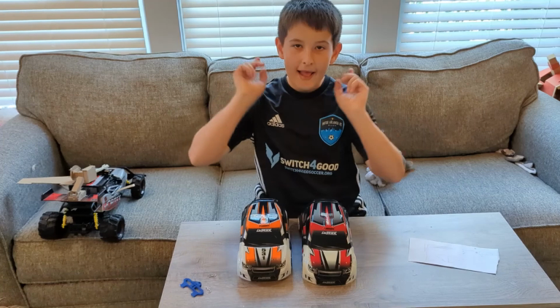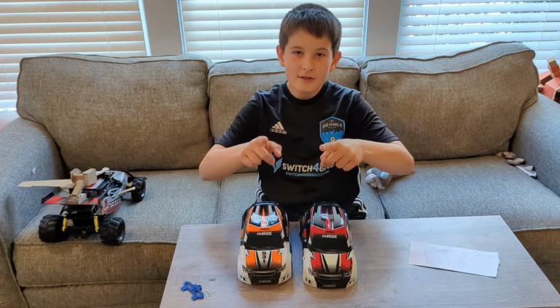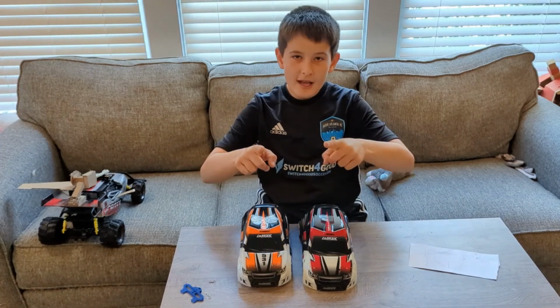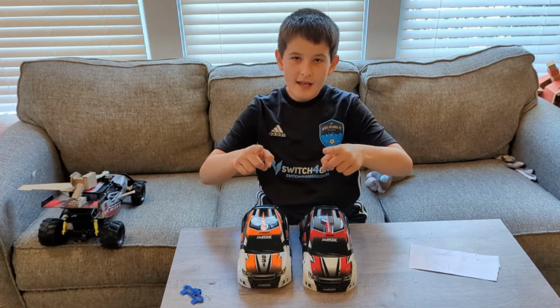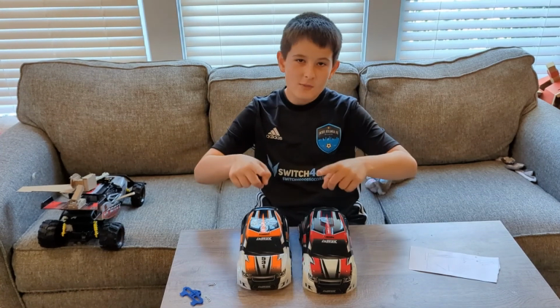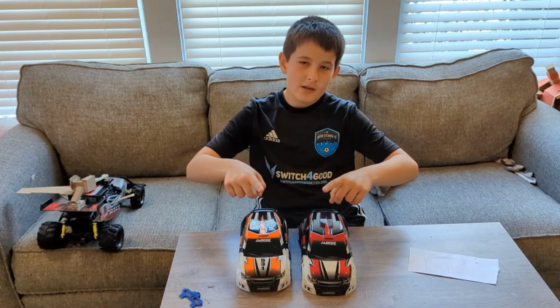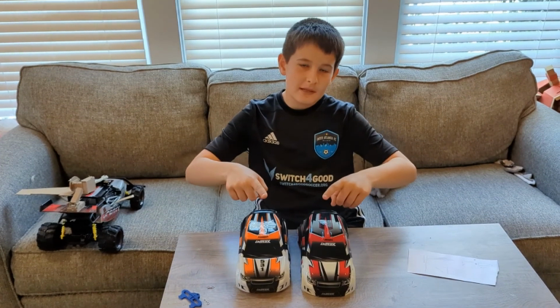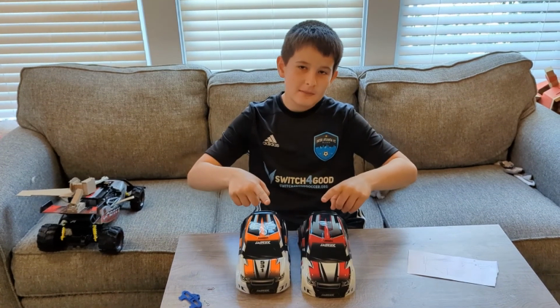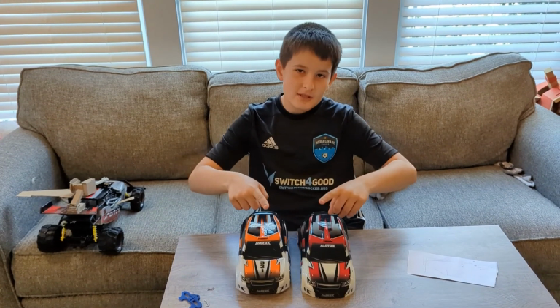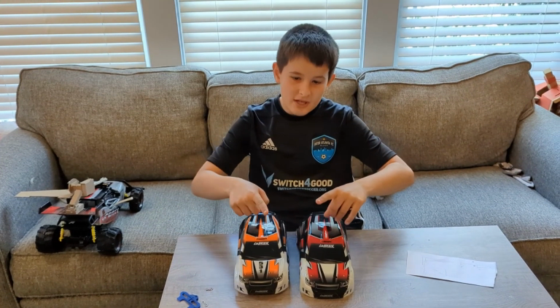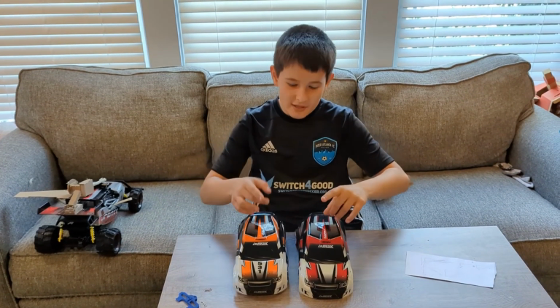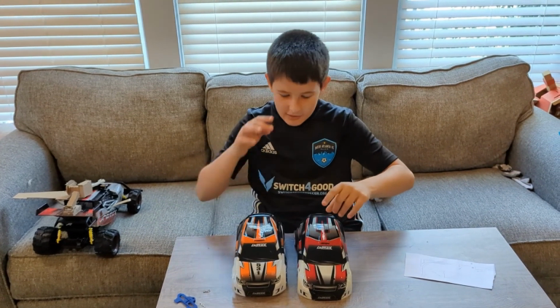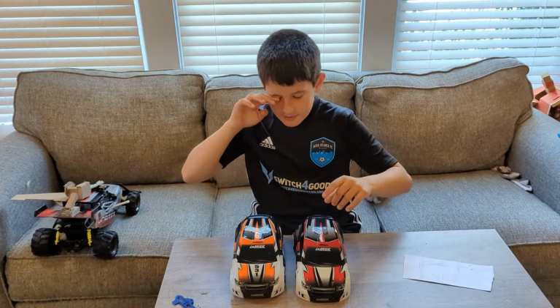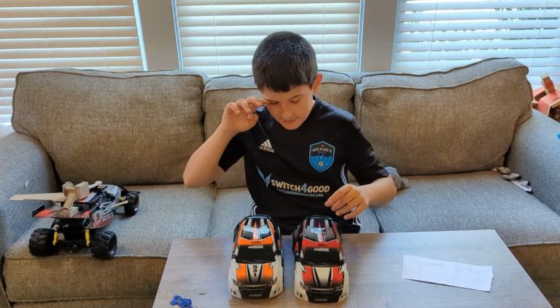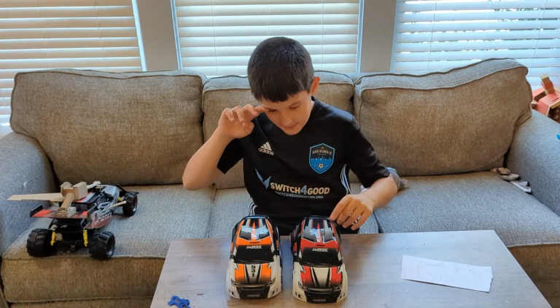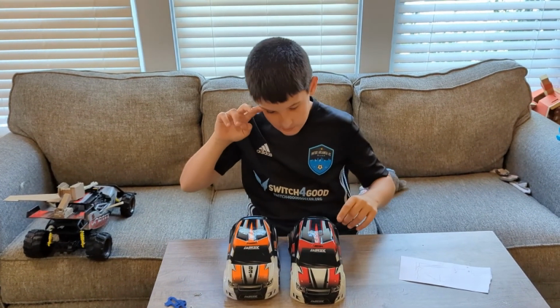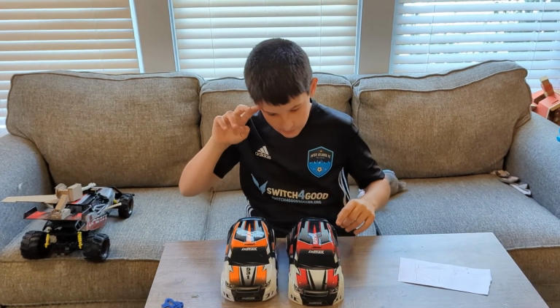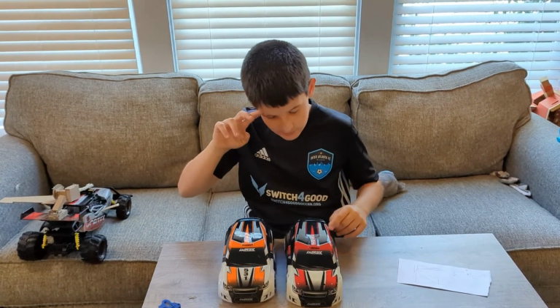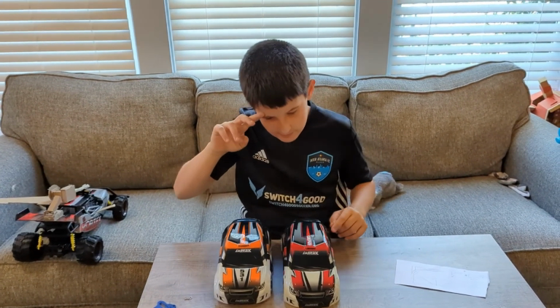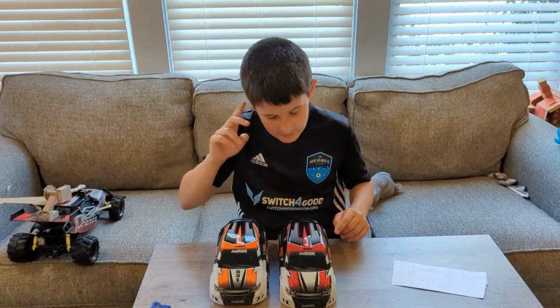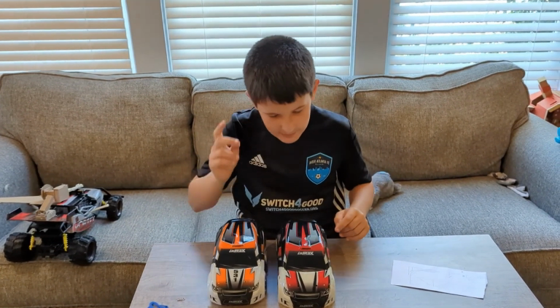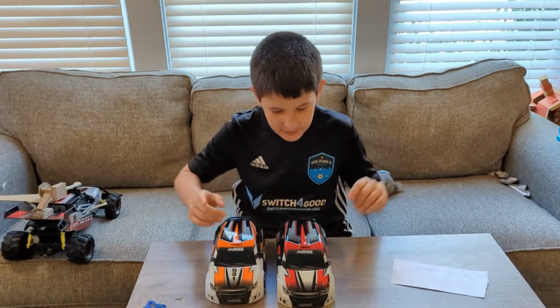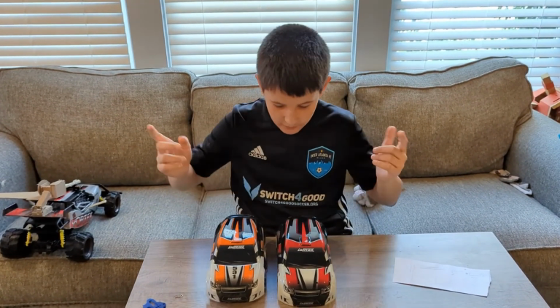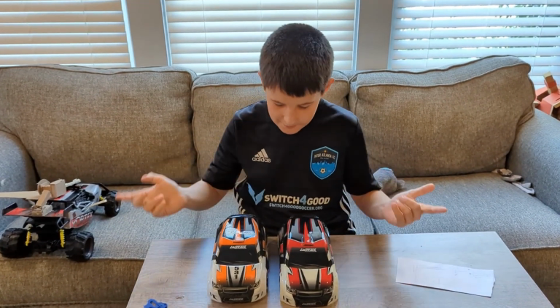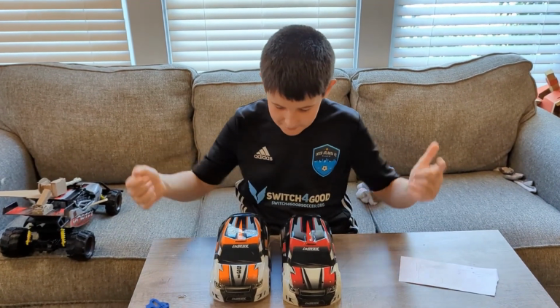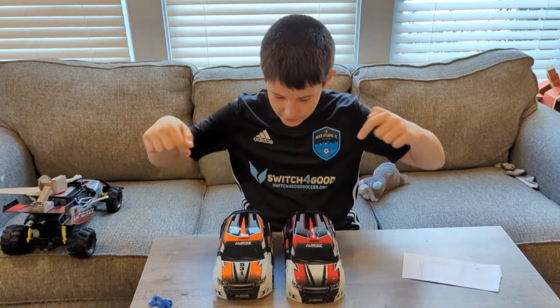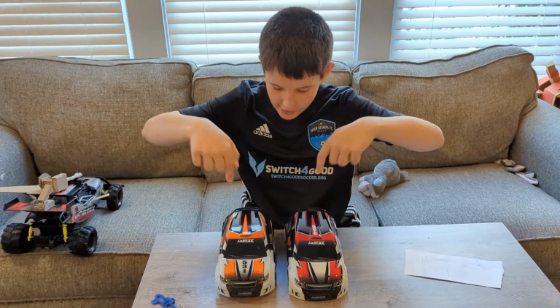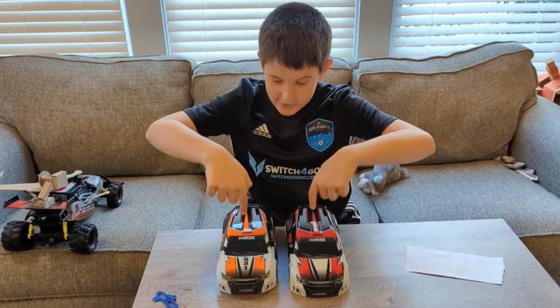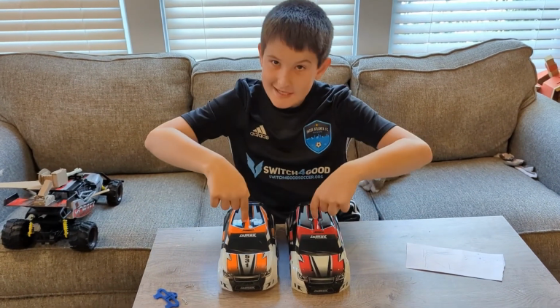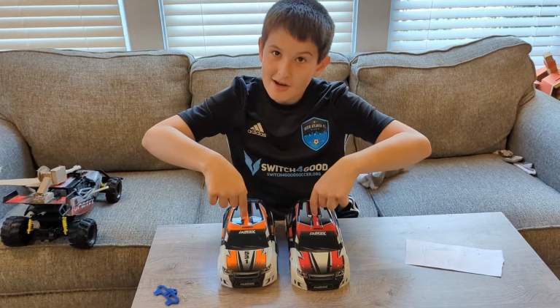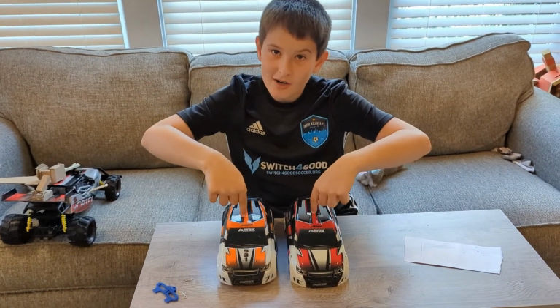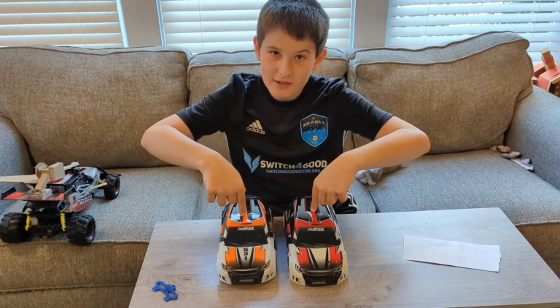Hello guys, welcome back to my channel. Today we are going to be building ramps for our RC cars.